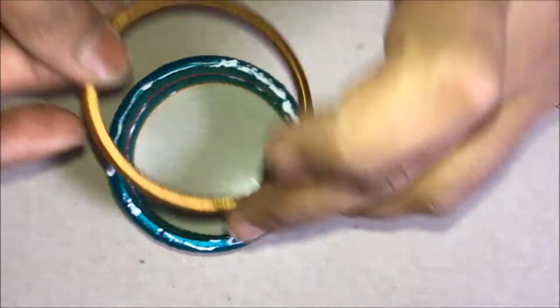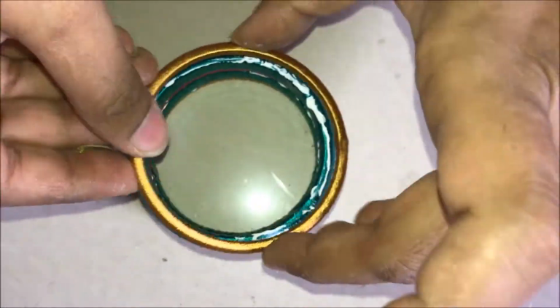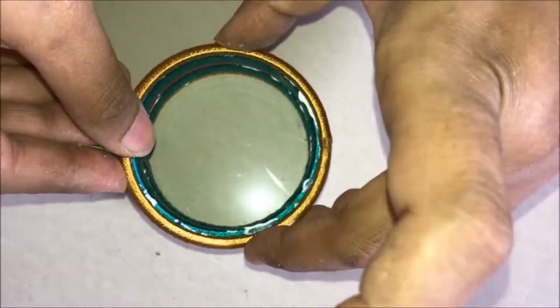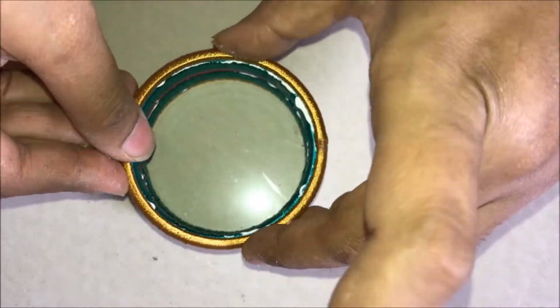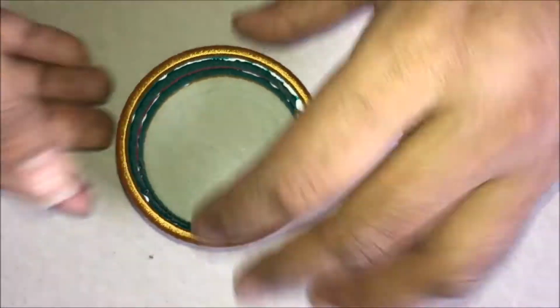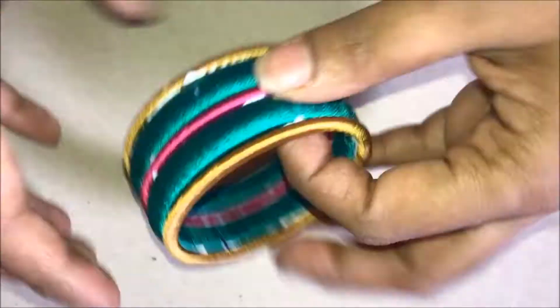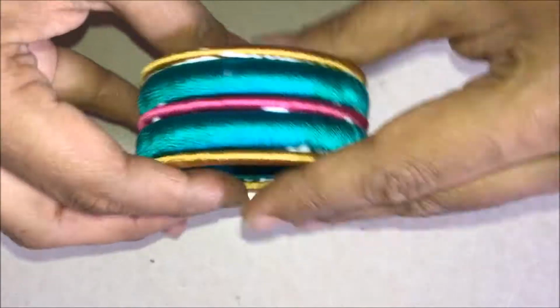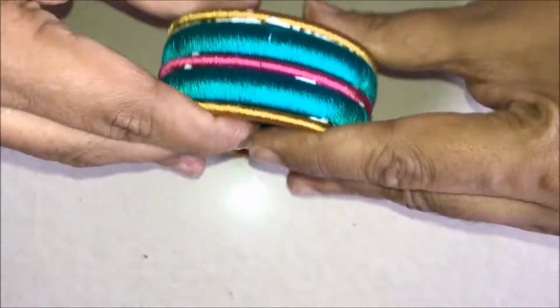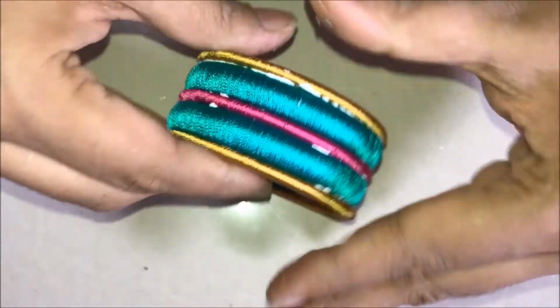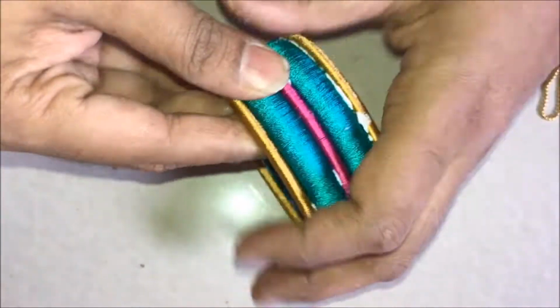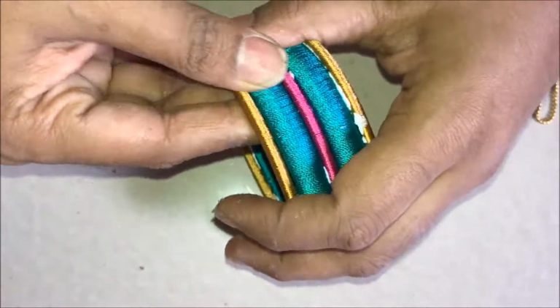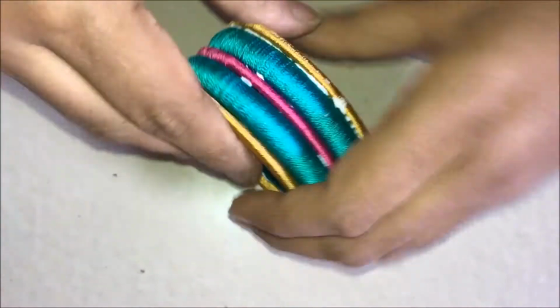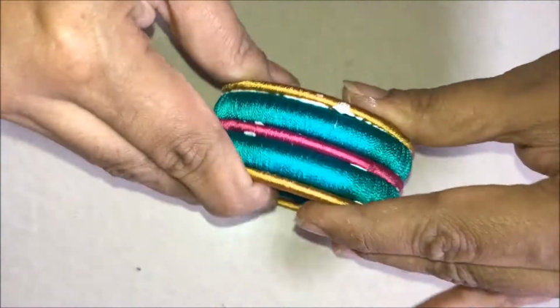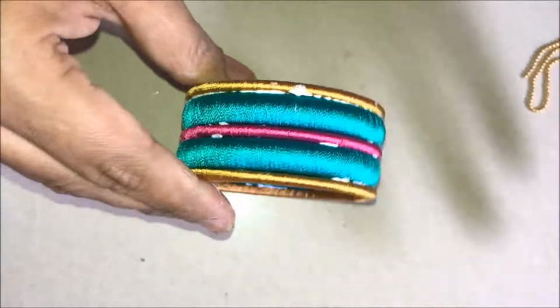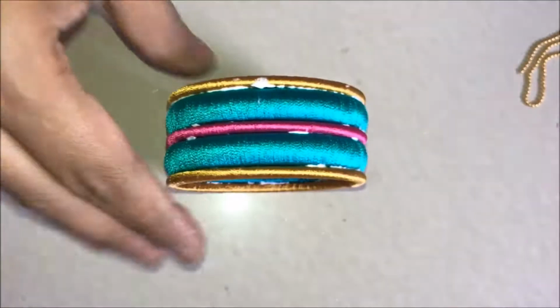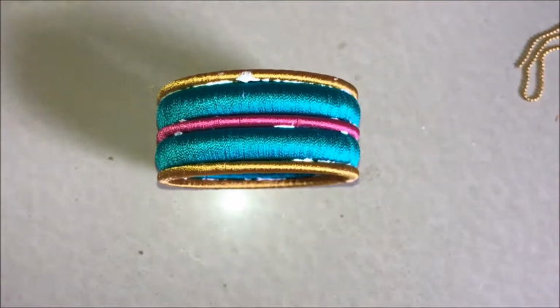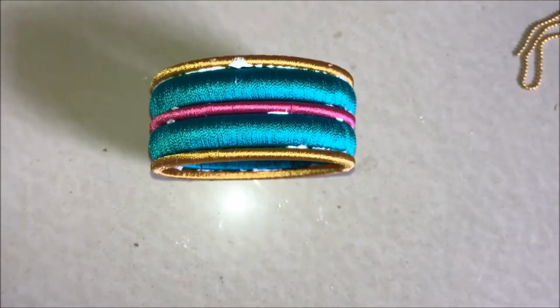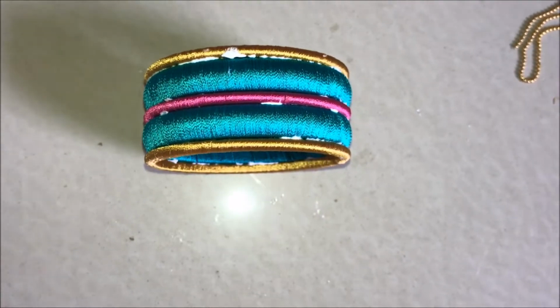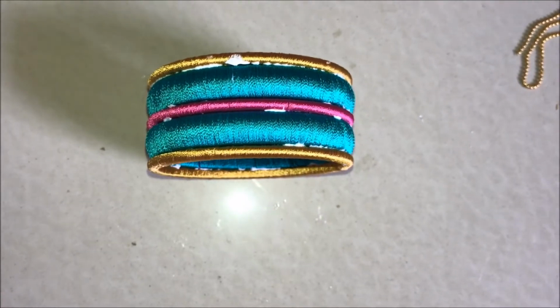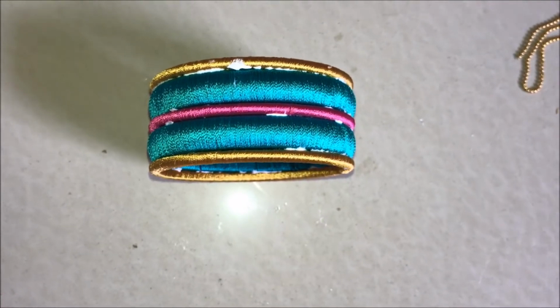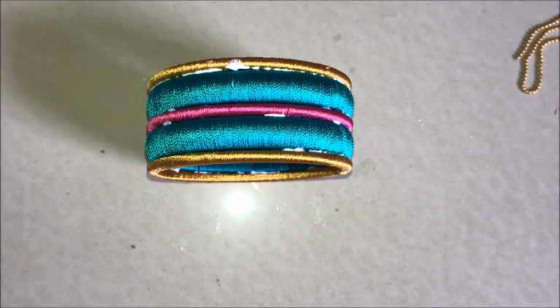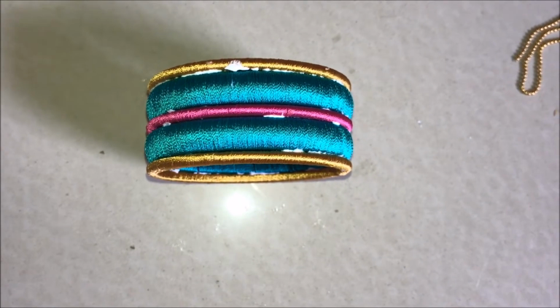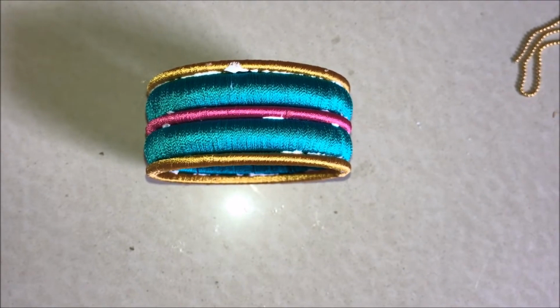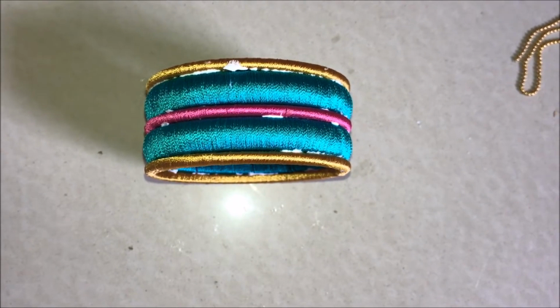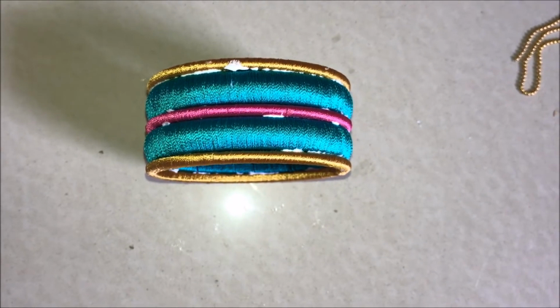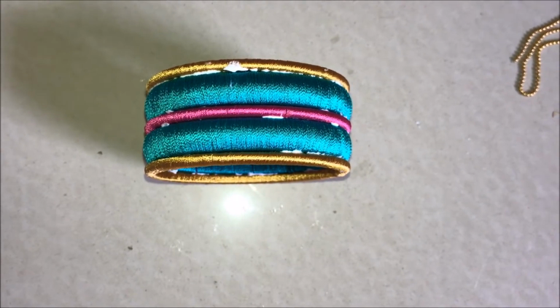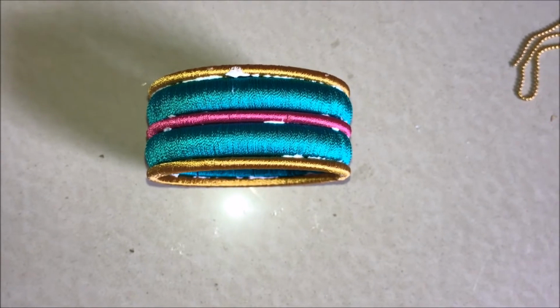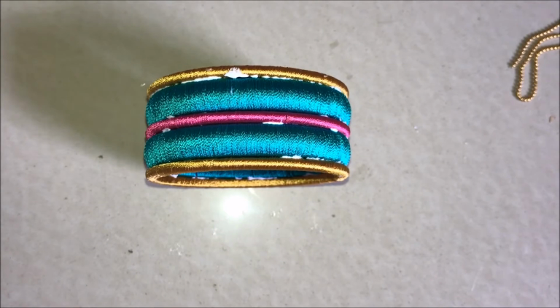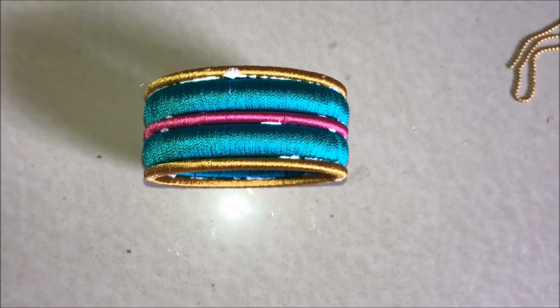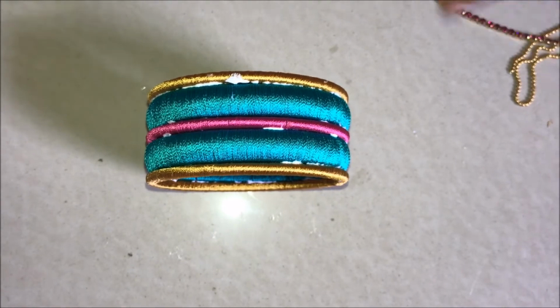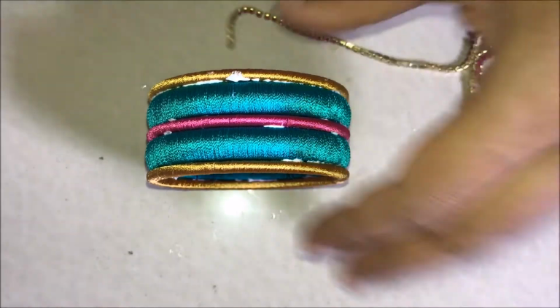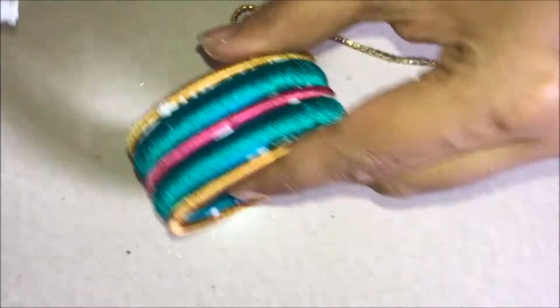The basic structure of the kada is ready. Press it nicely and tightly. This is the basic structure of the kada.